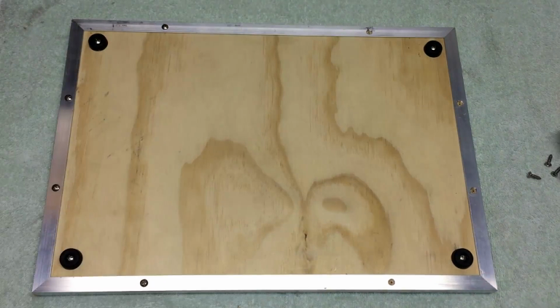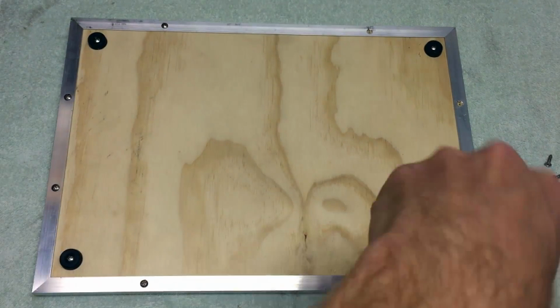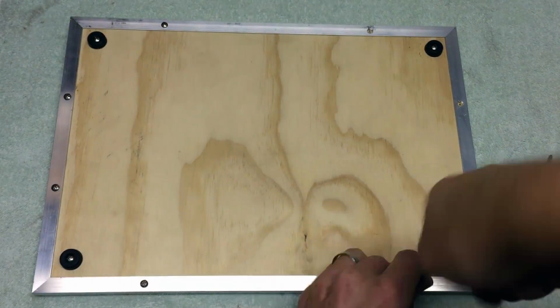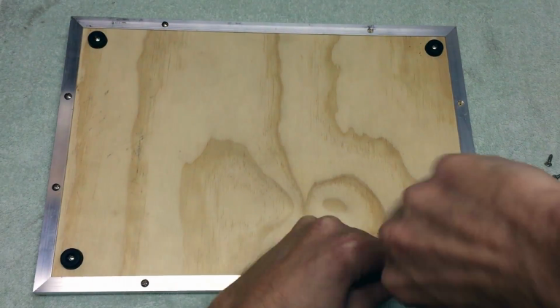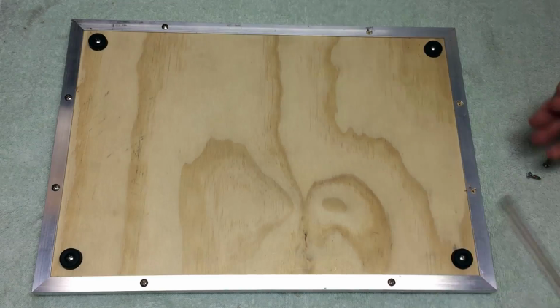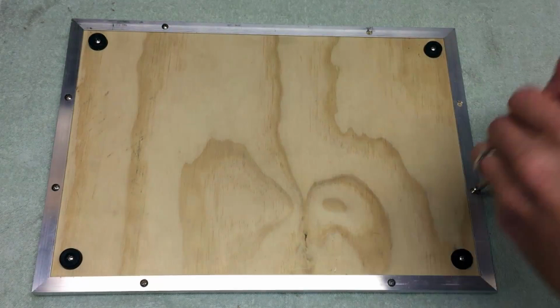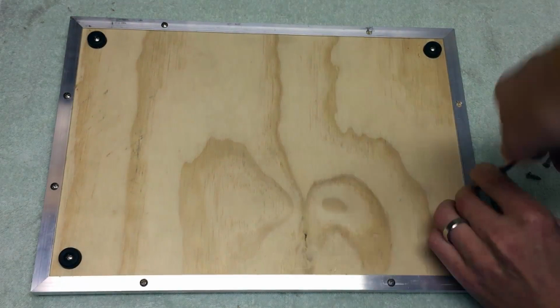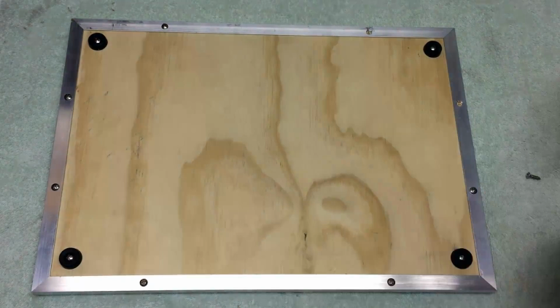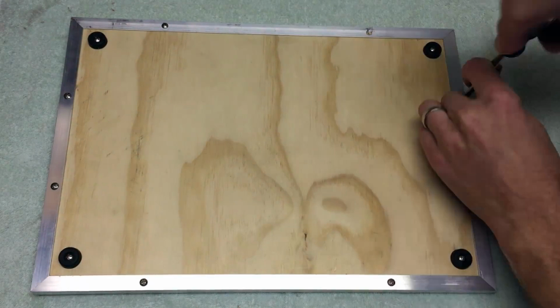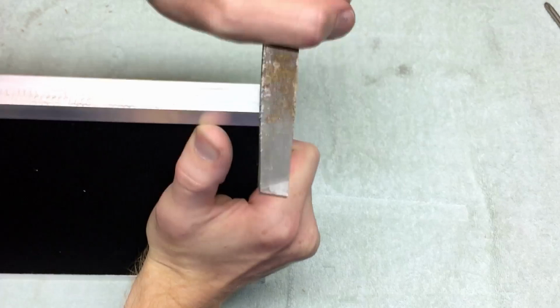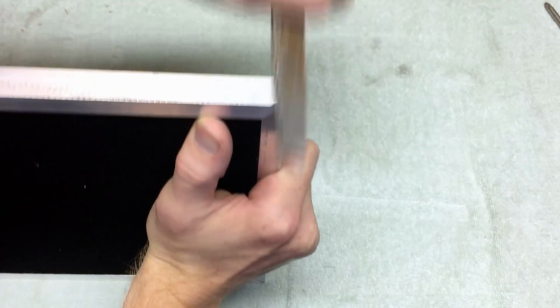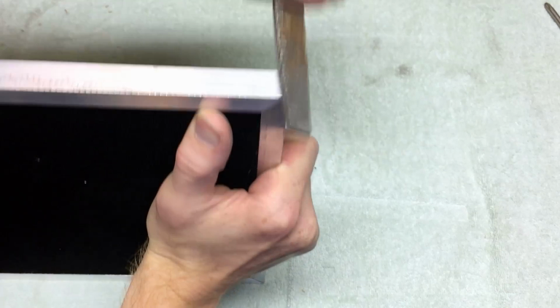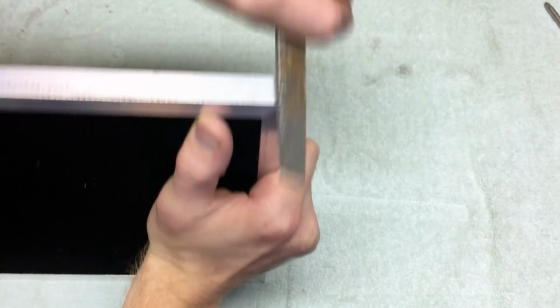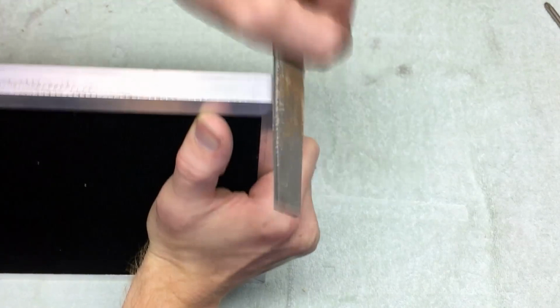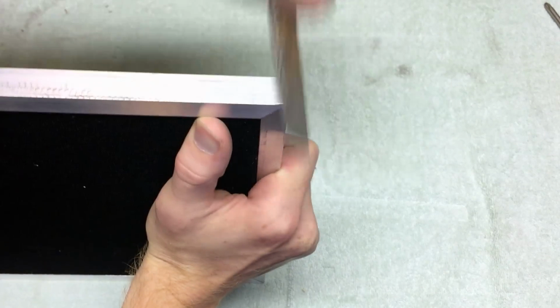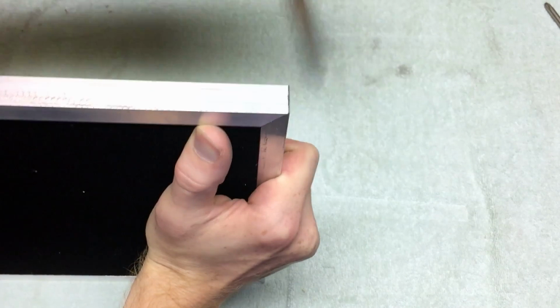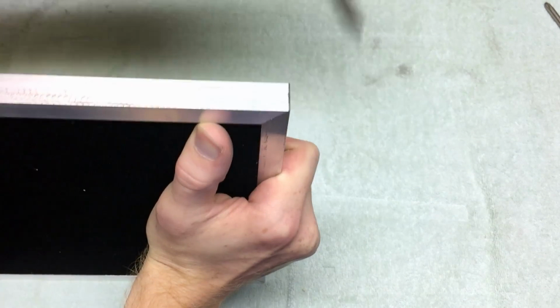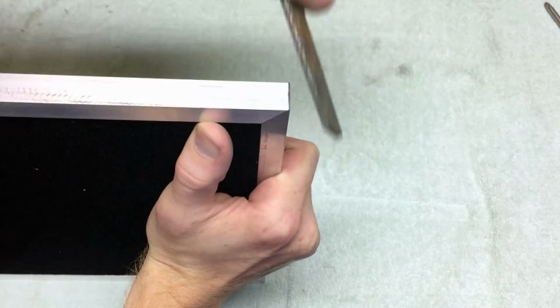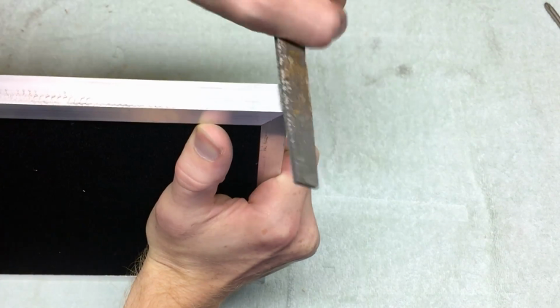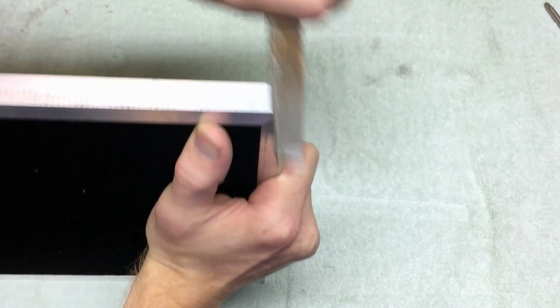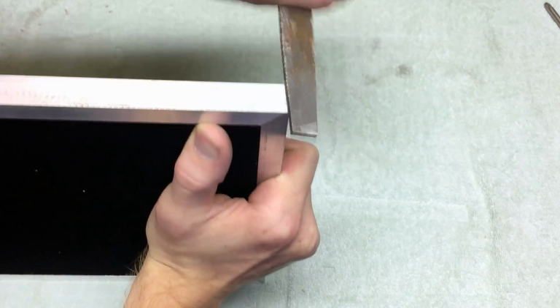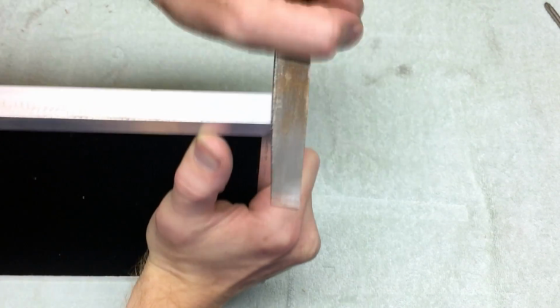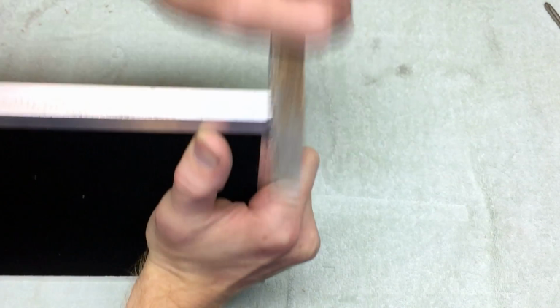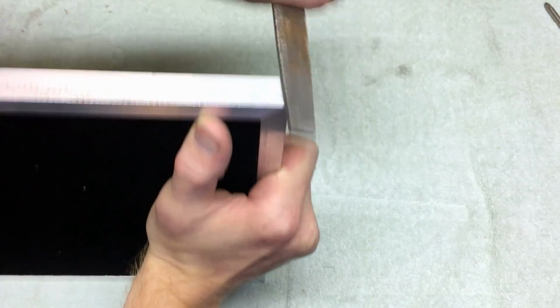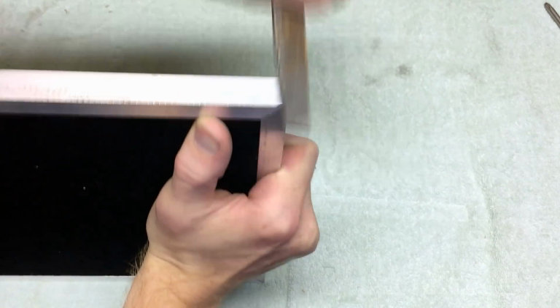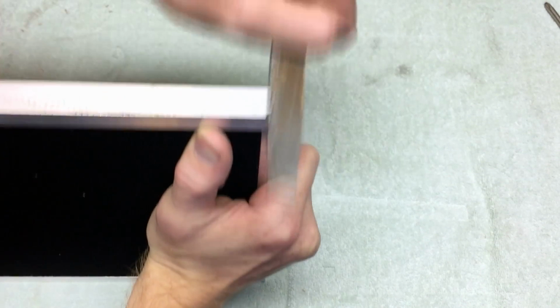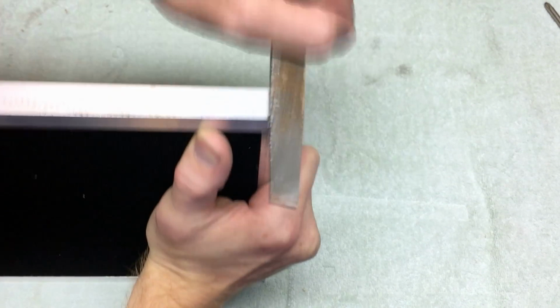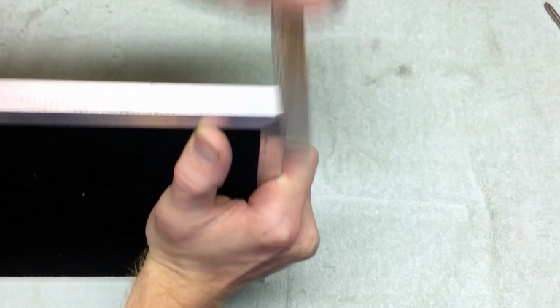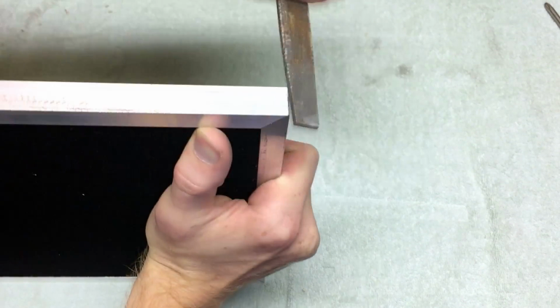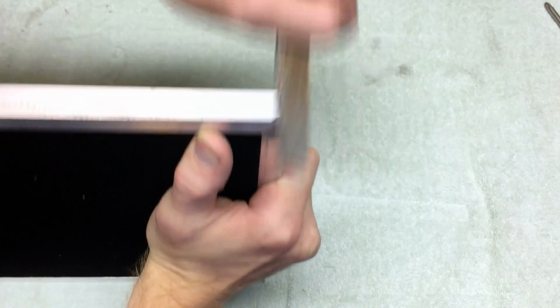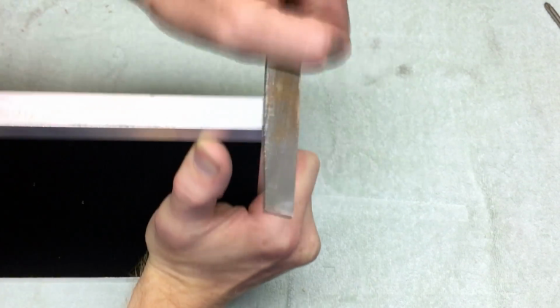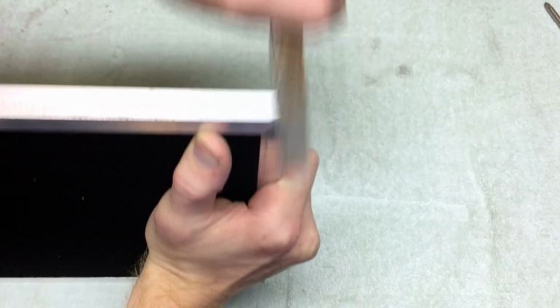At this point you can clean up any of the corners with a file to make sure that there are no sharp edges, and you're done!